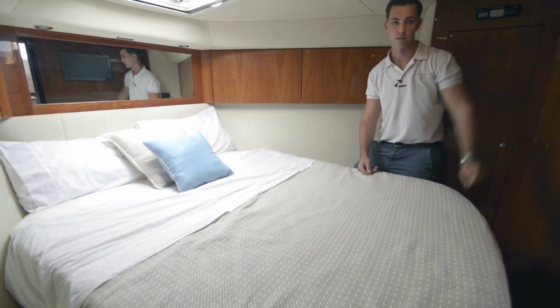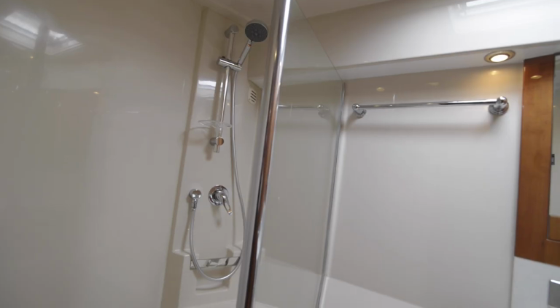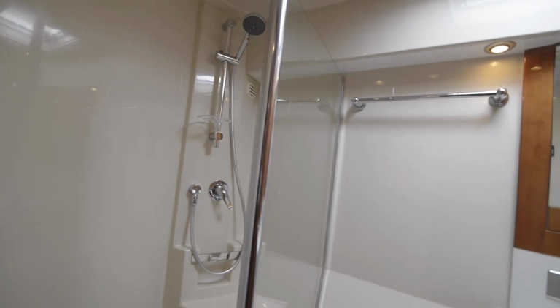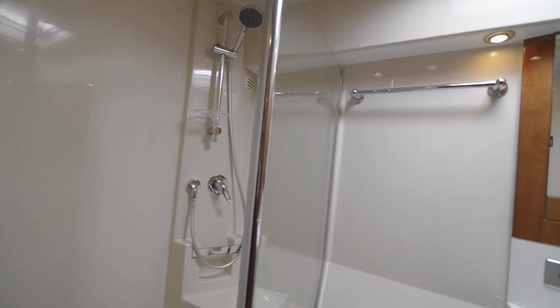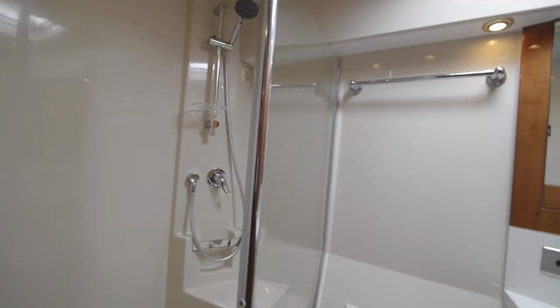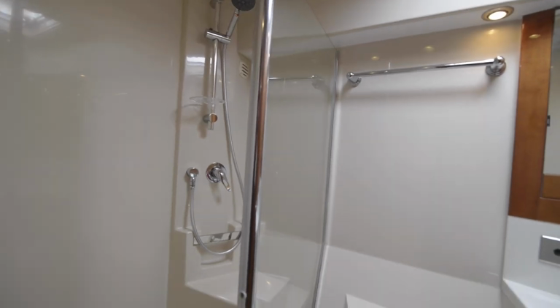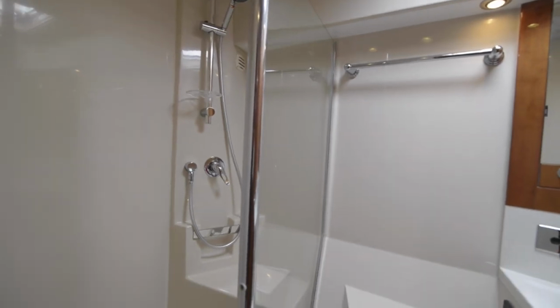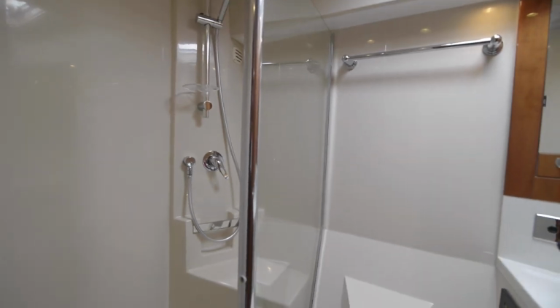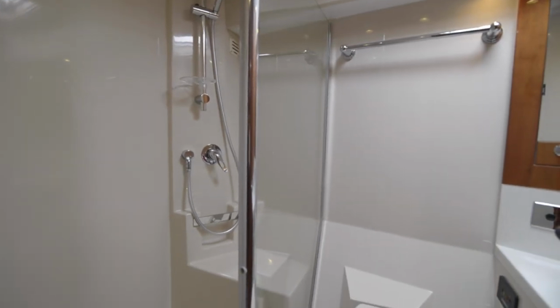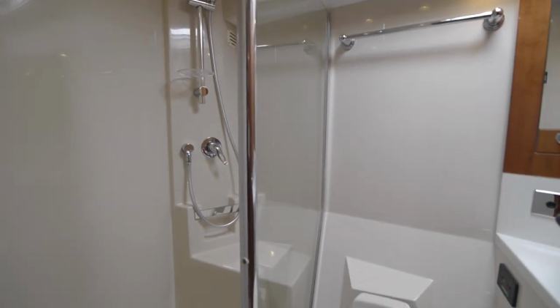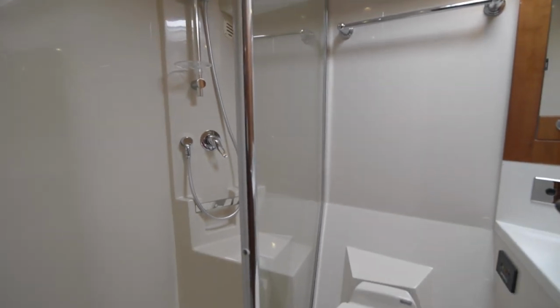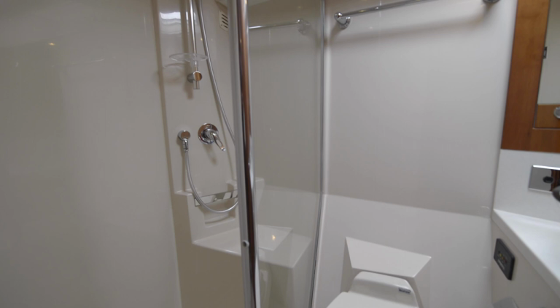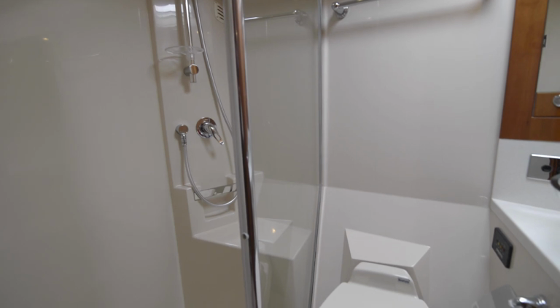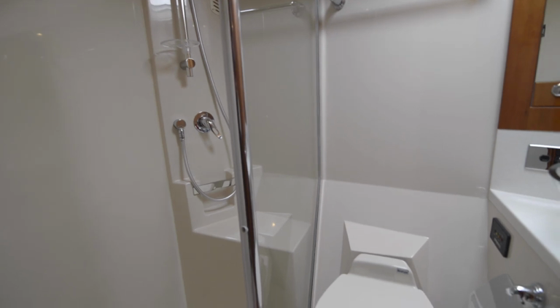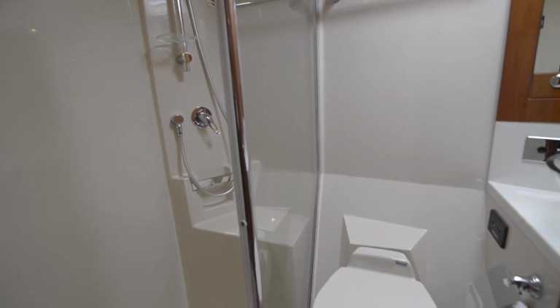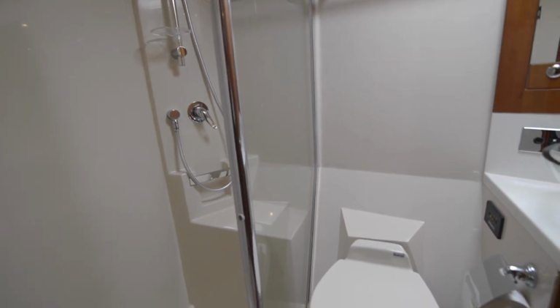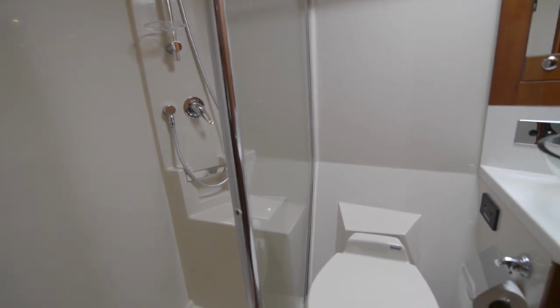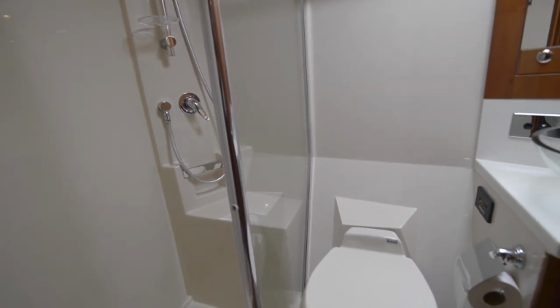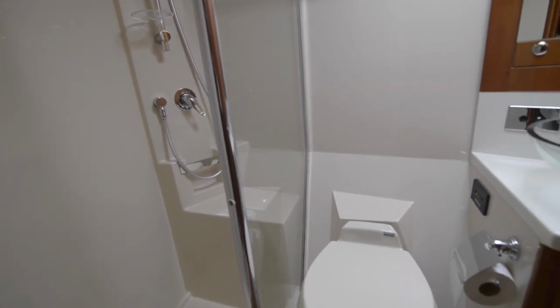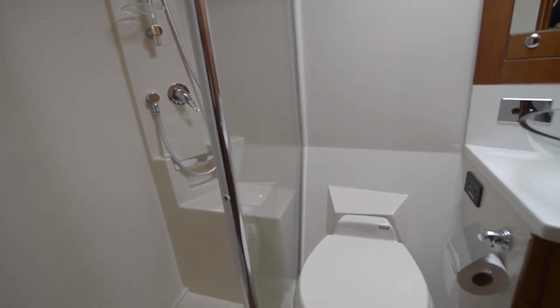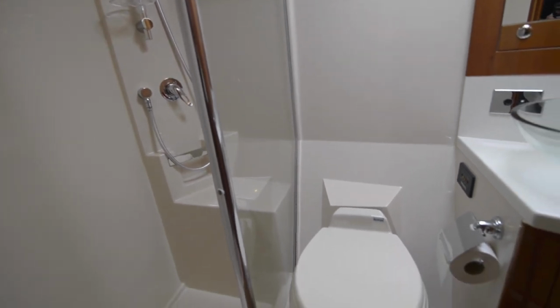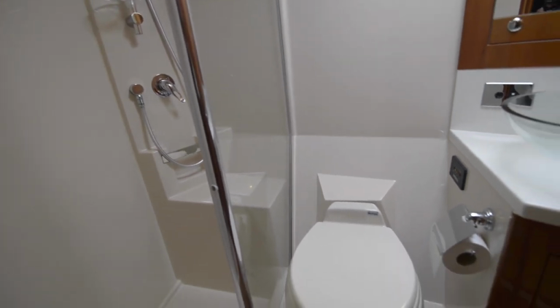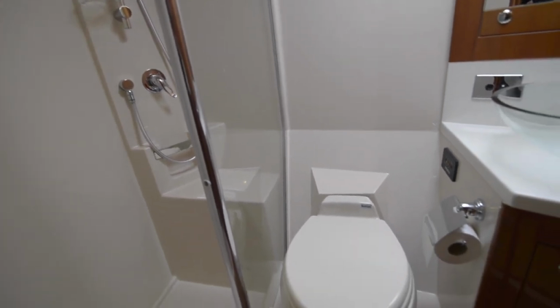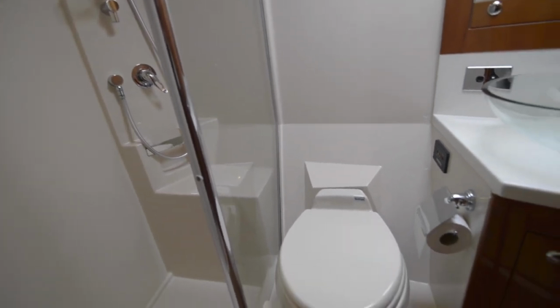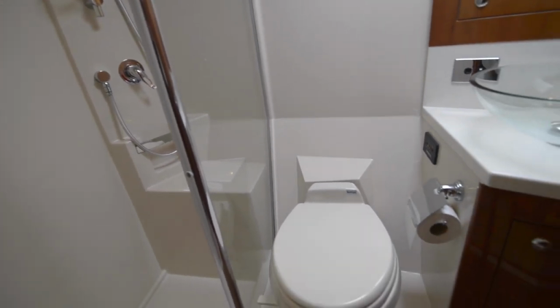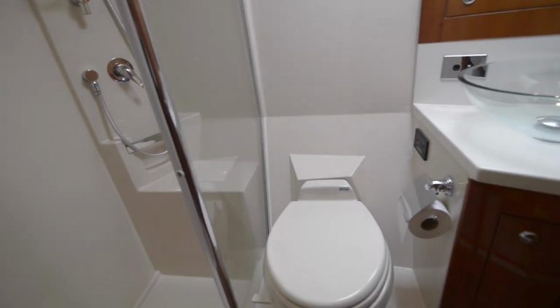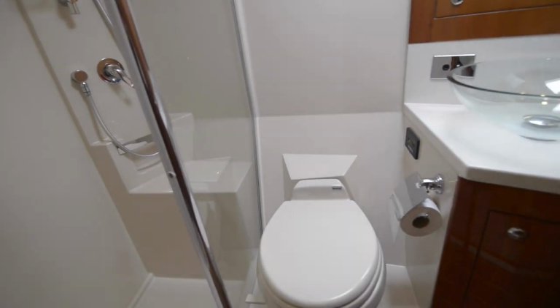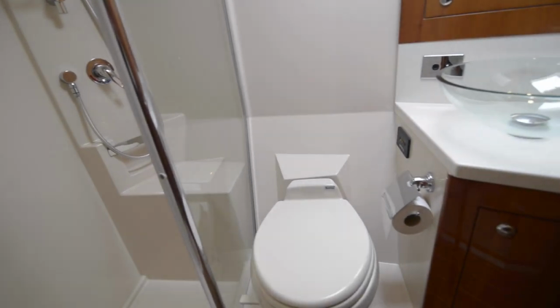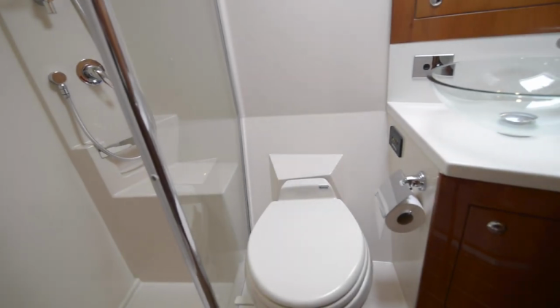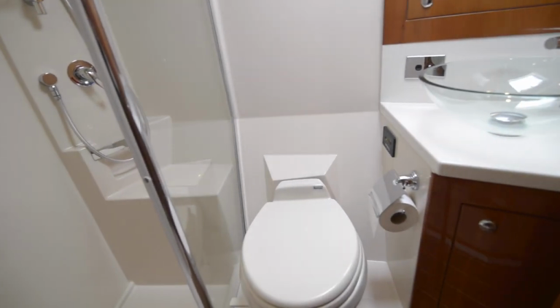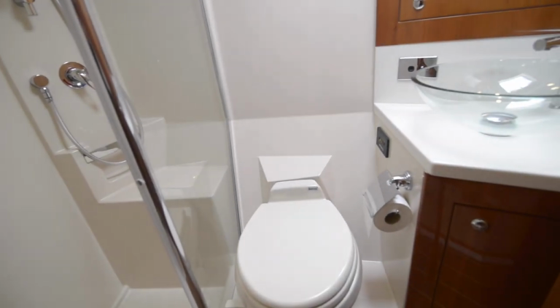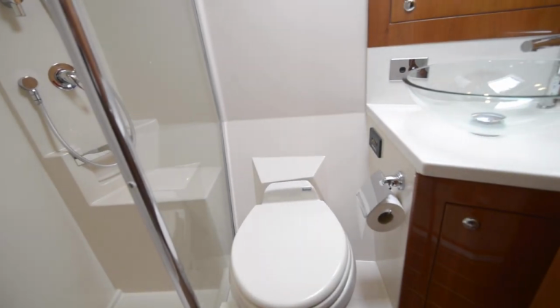This is the ensuite to the master cabin, with a separate shower, vacuum flush fresh toilet, and a sink on the right.